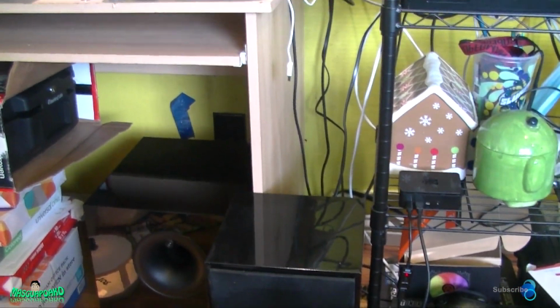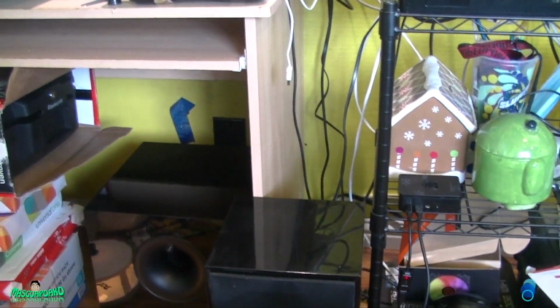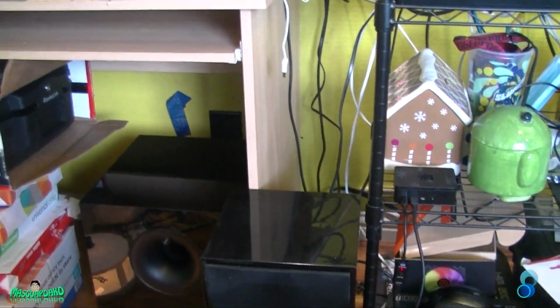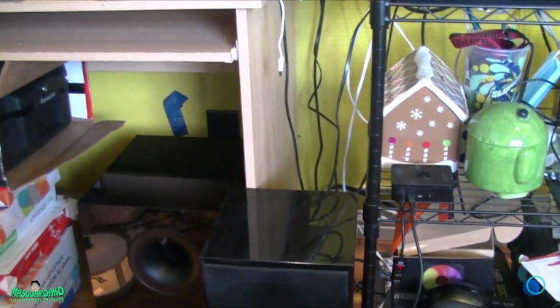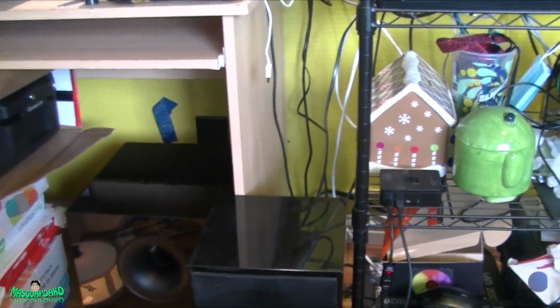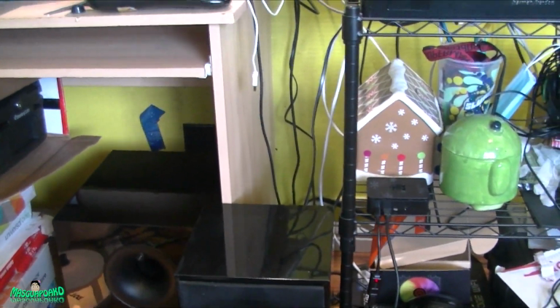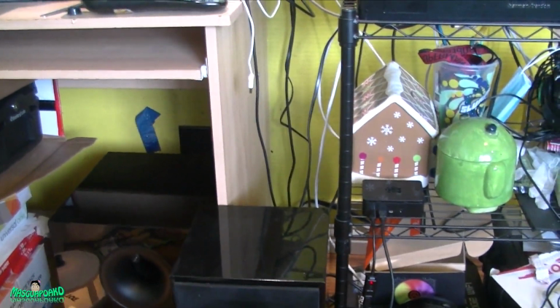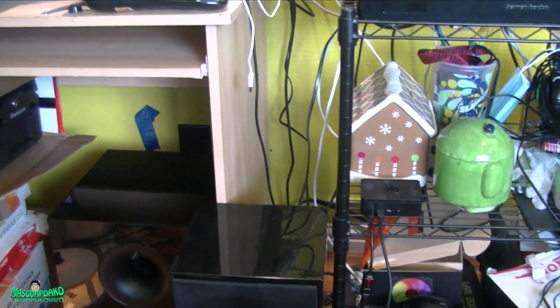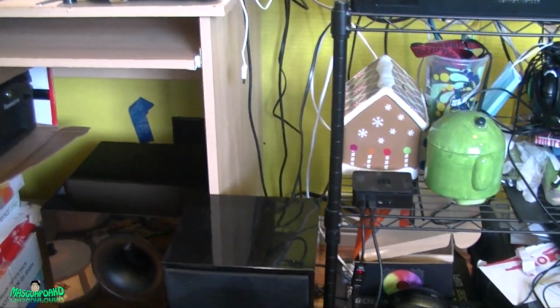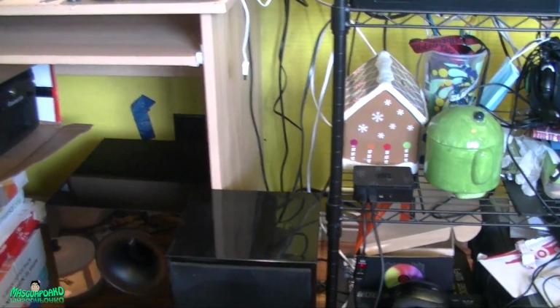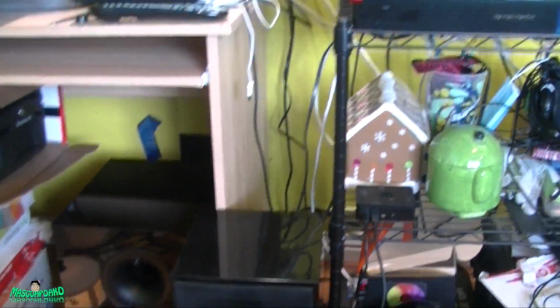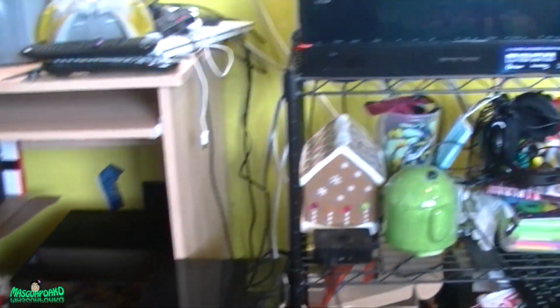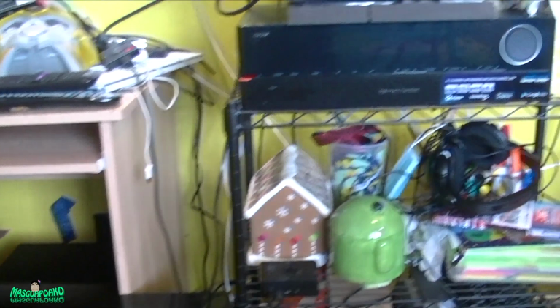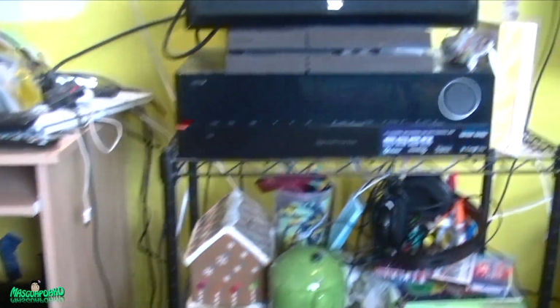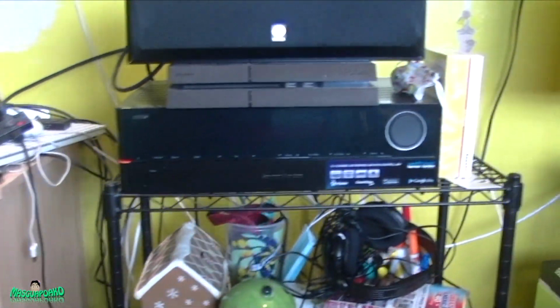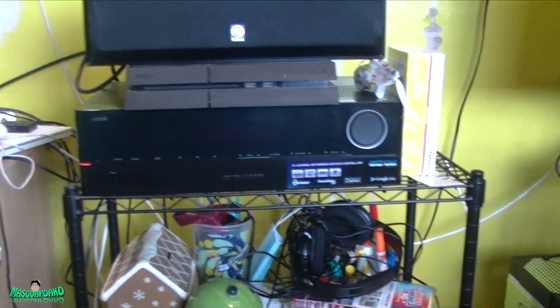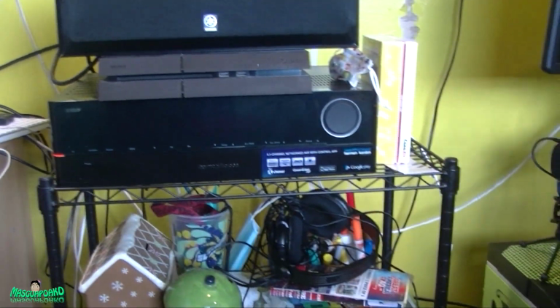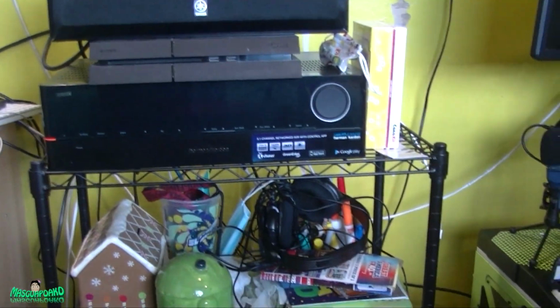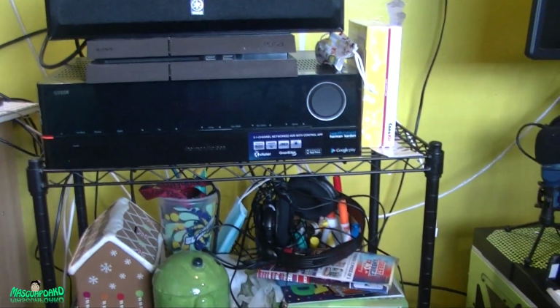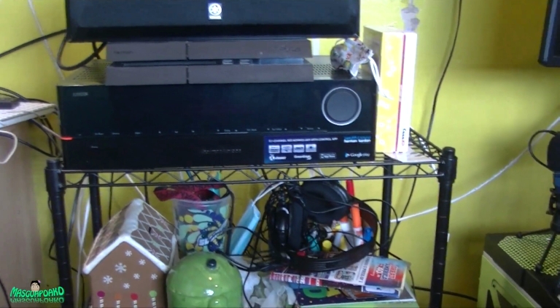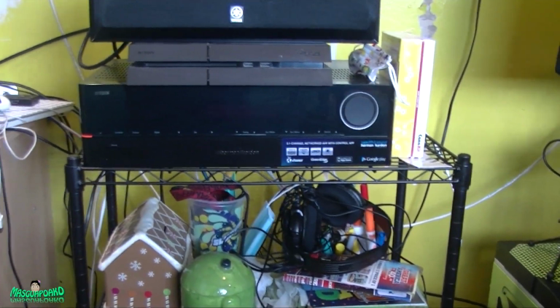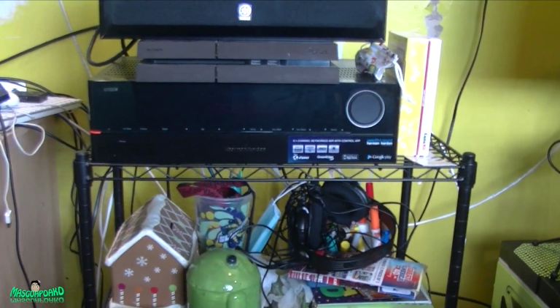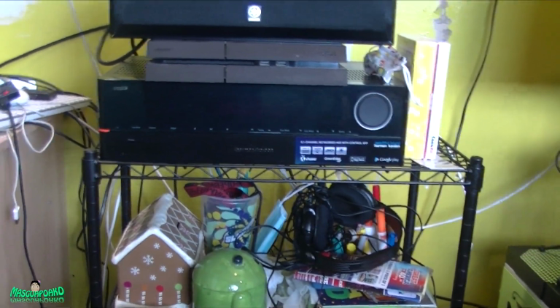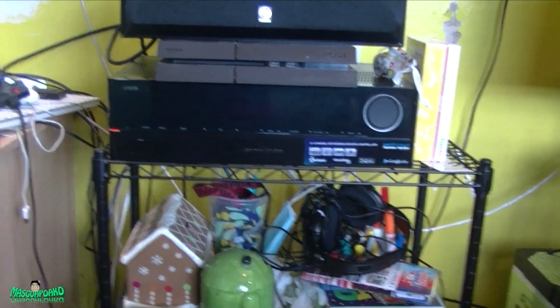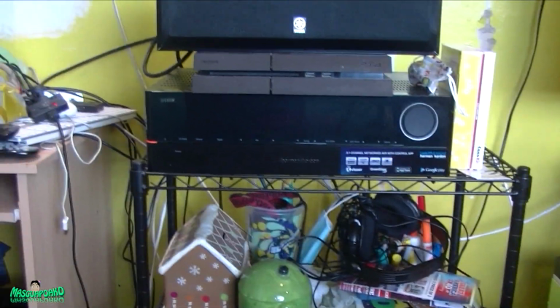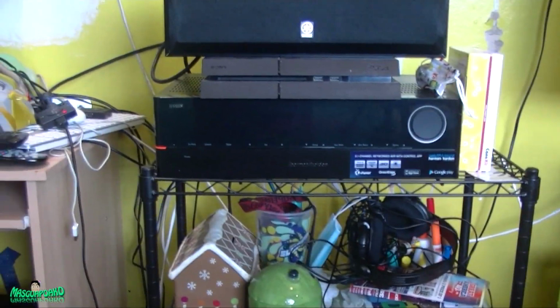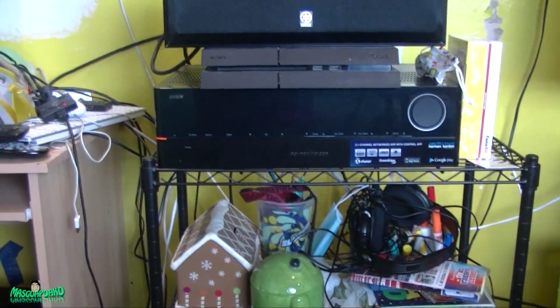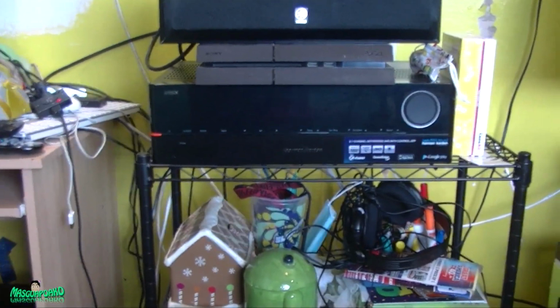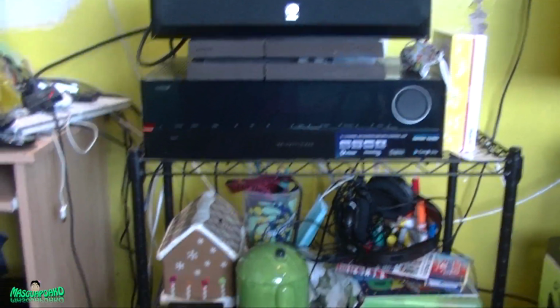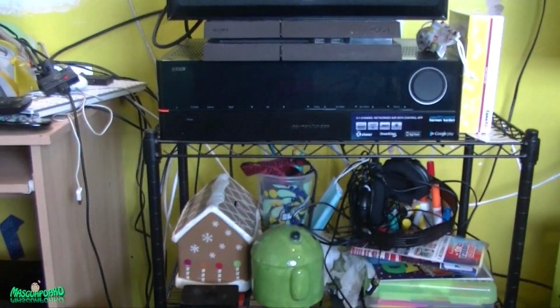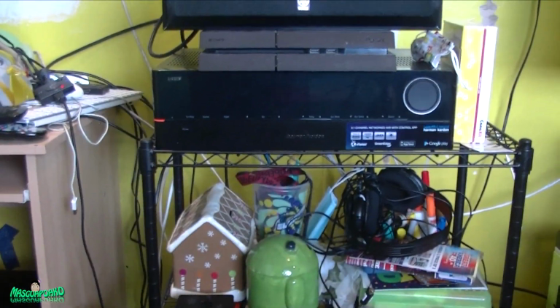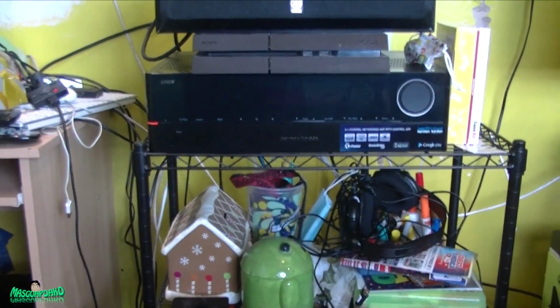Anyway, that's it — this is the free AVR plus subwoofer setup for my son's room. Thank you for watching and I hope to see you next time. Goodbye!